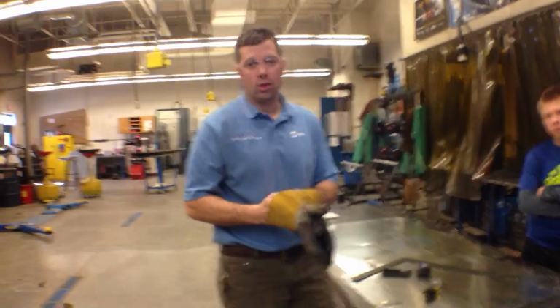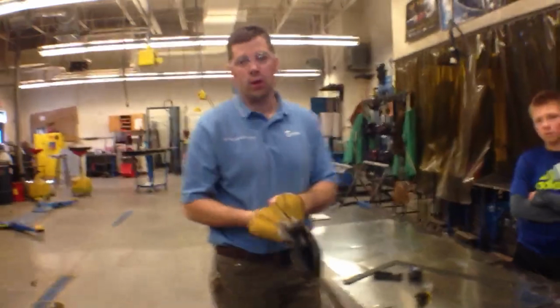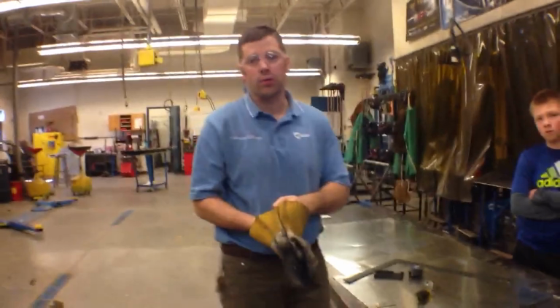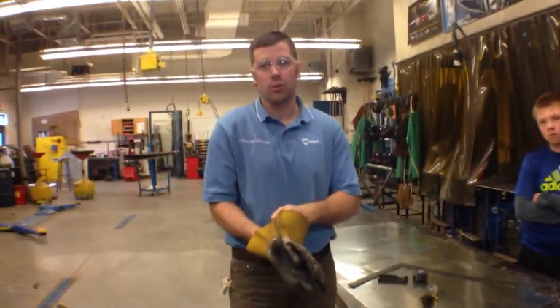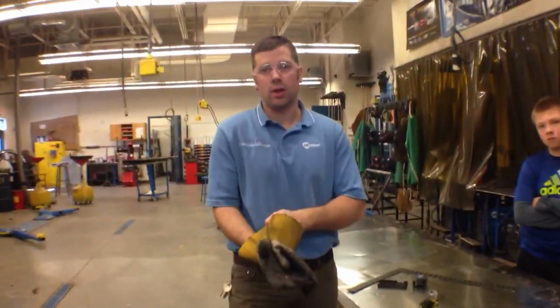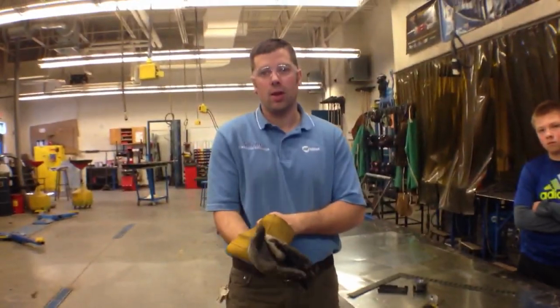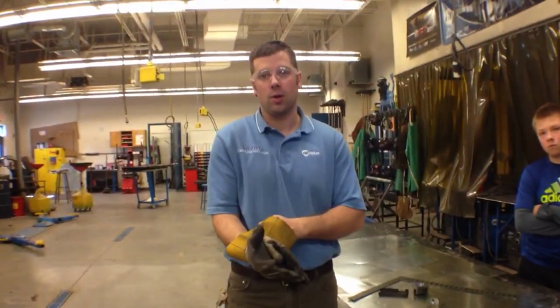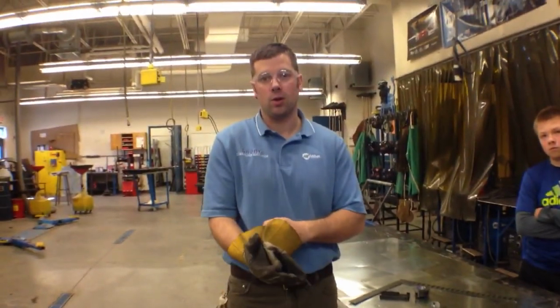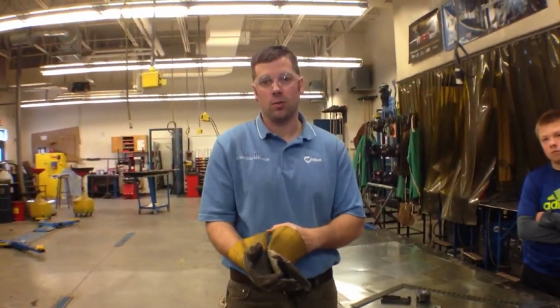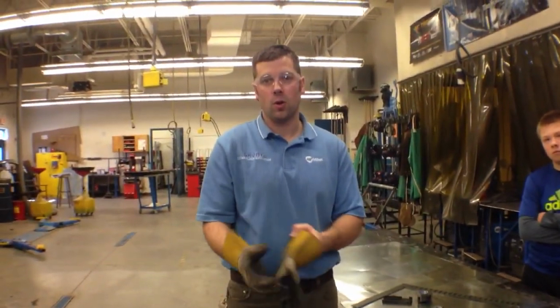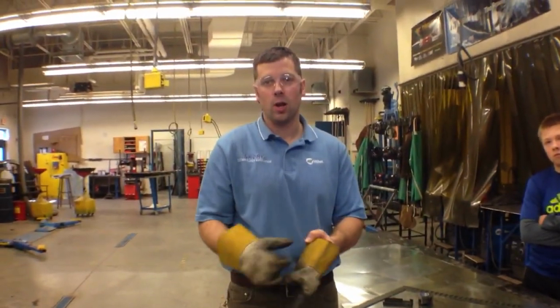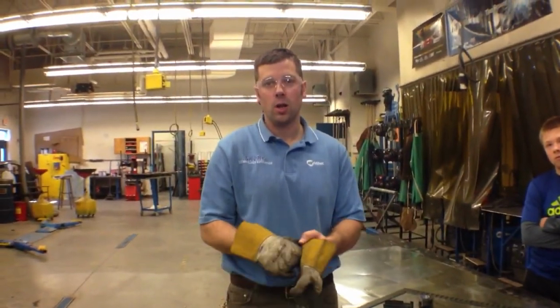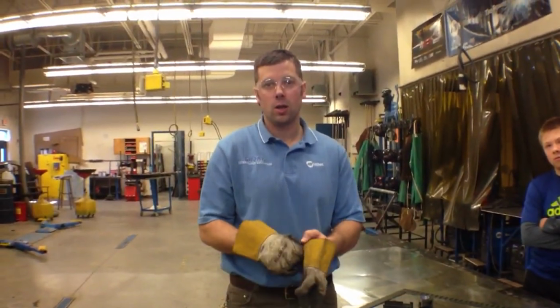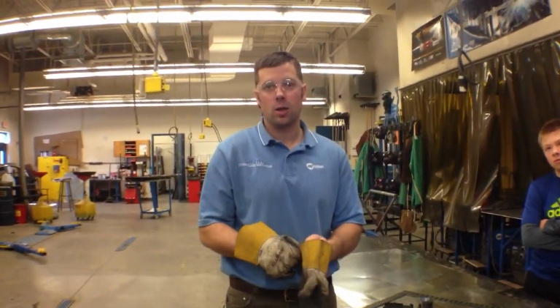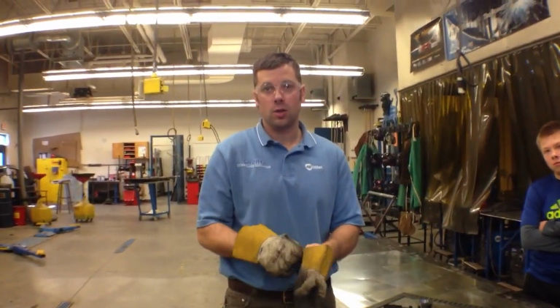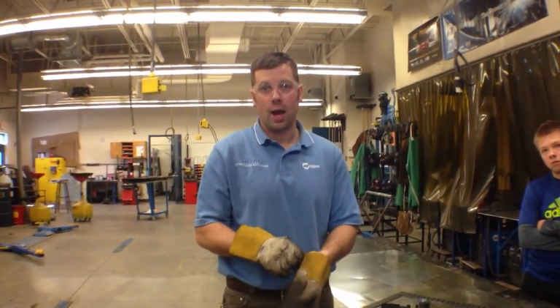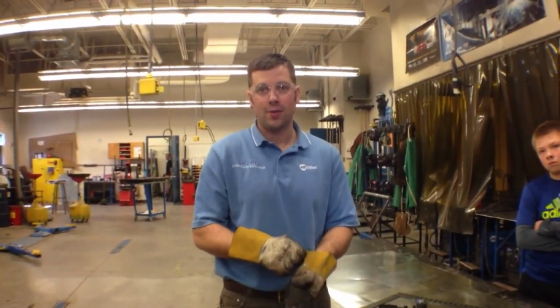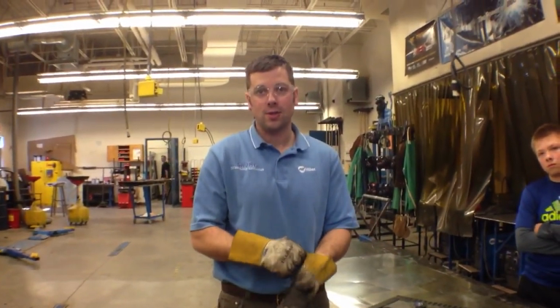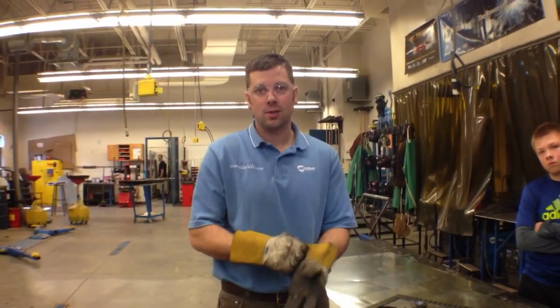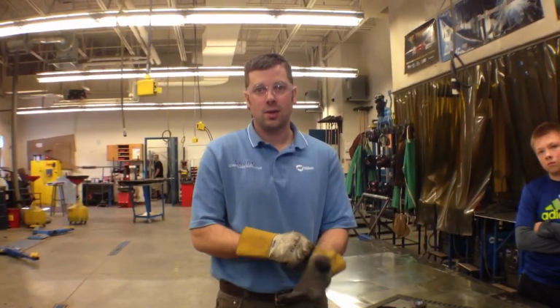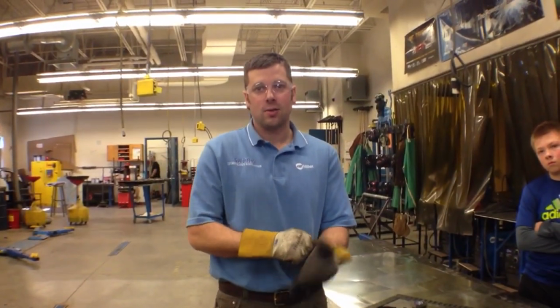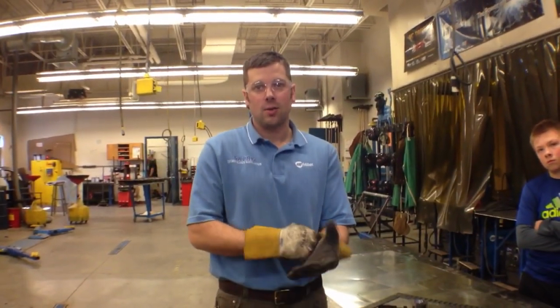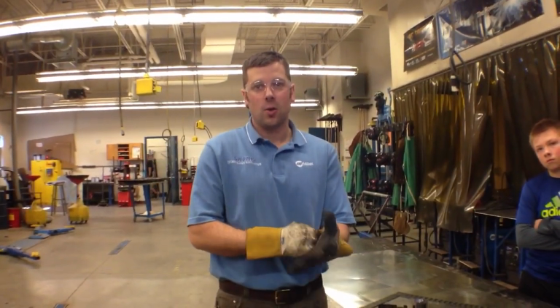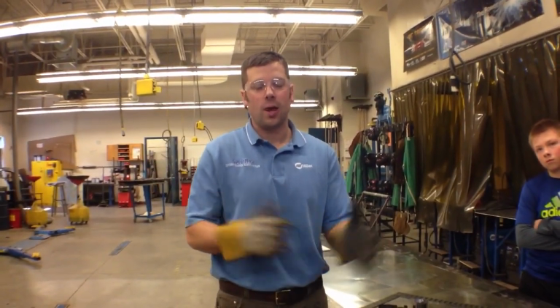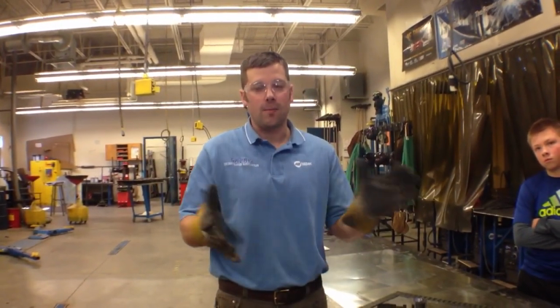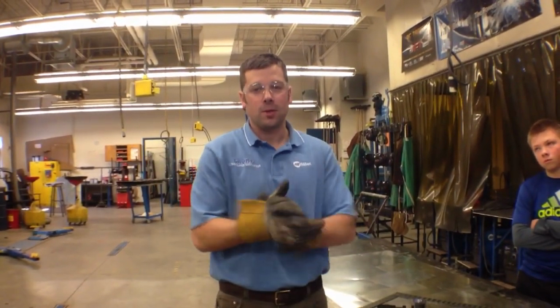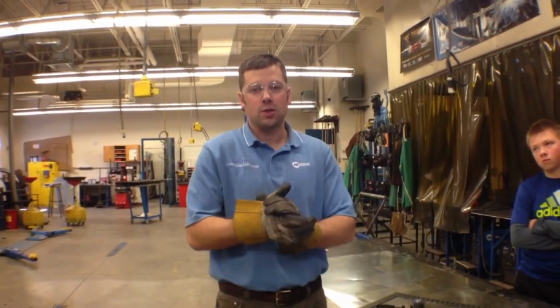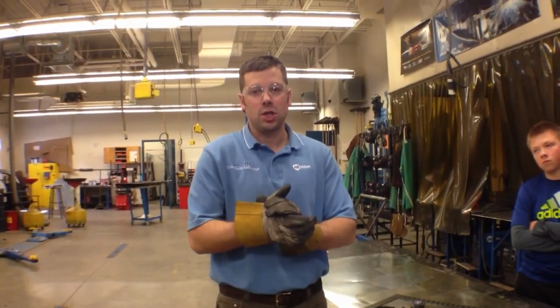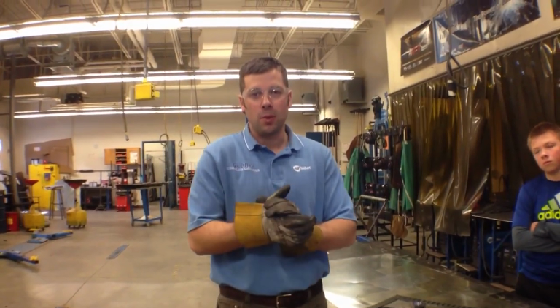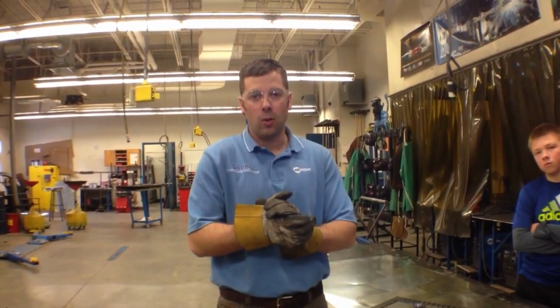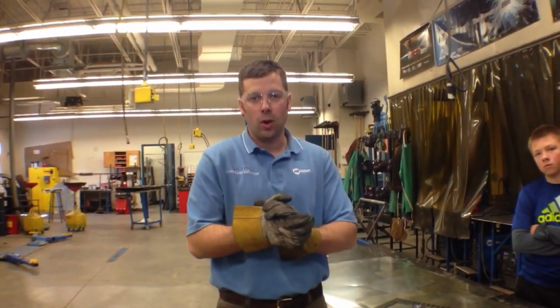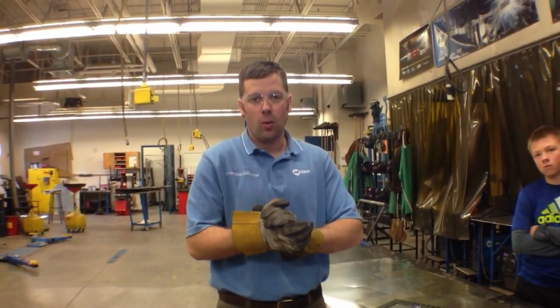Learning through the camera. Sheet Metal 101.